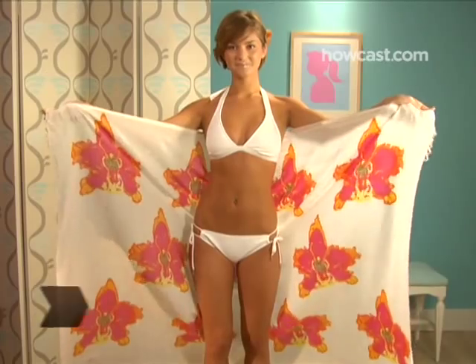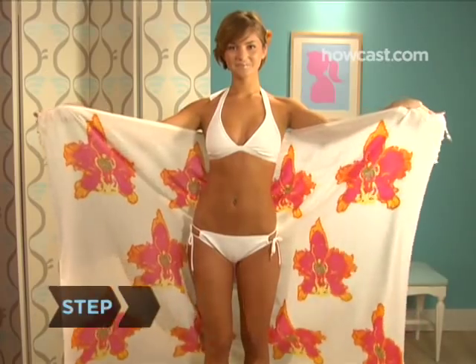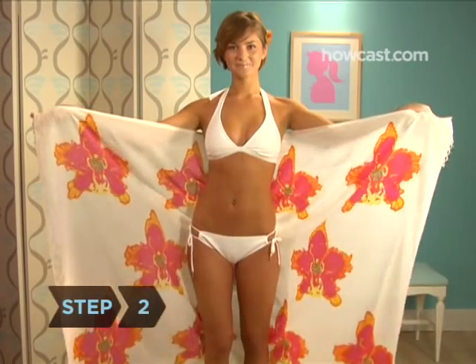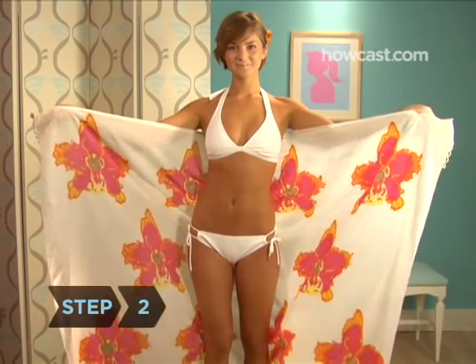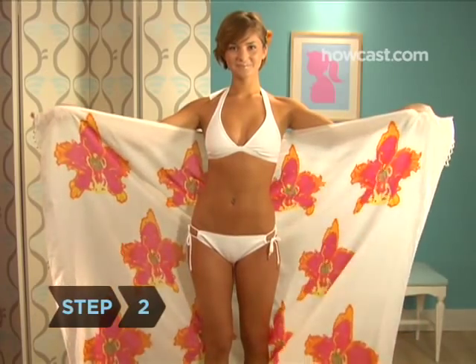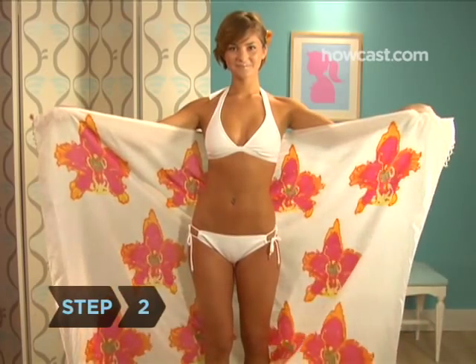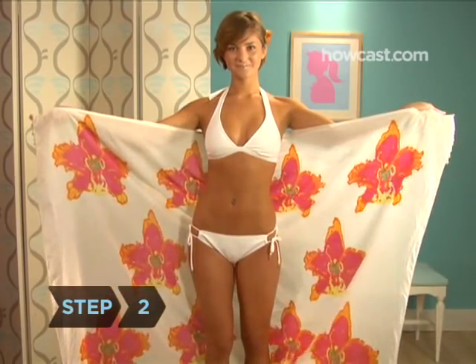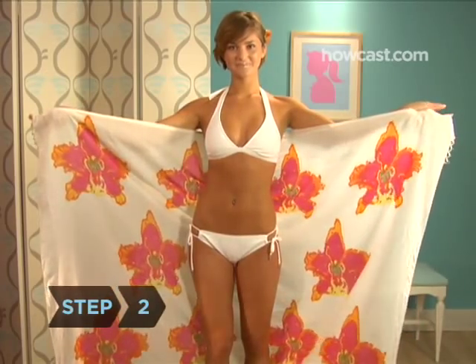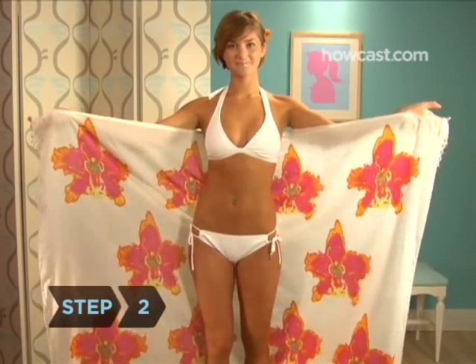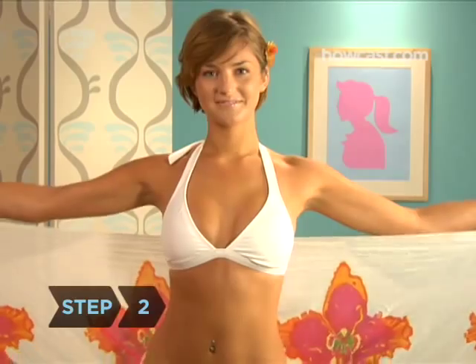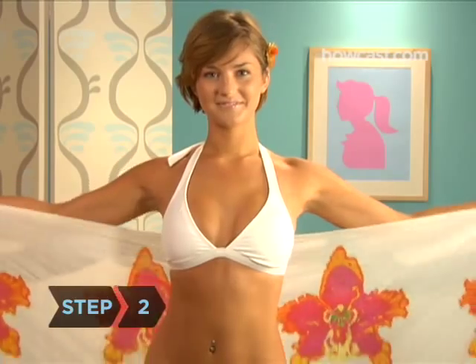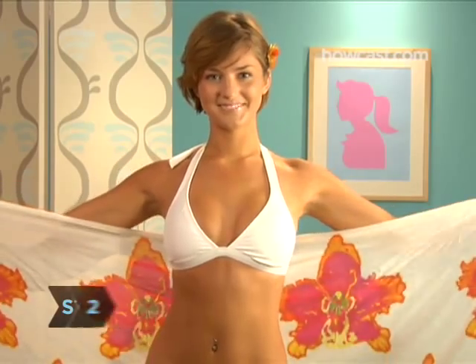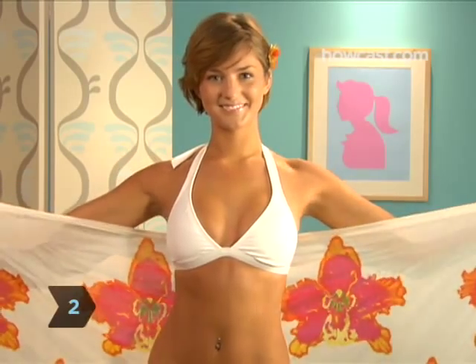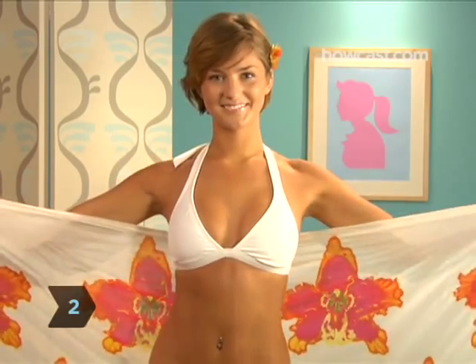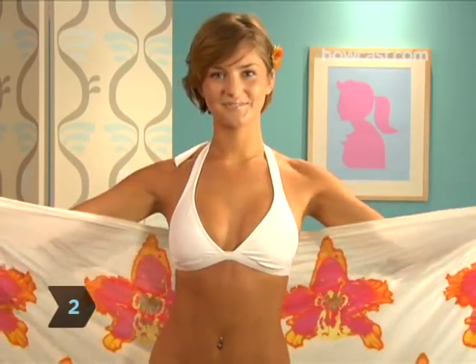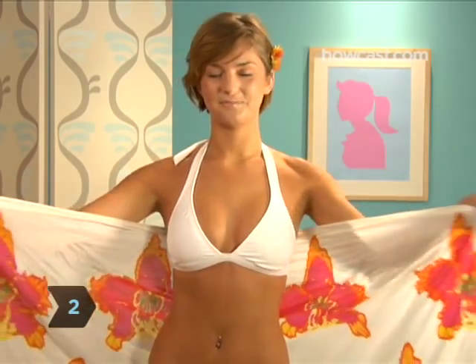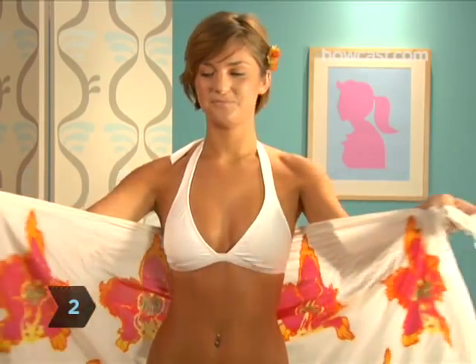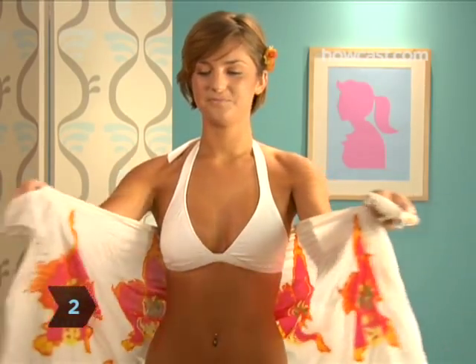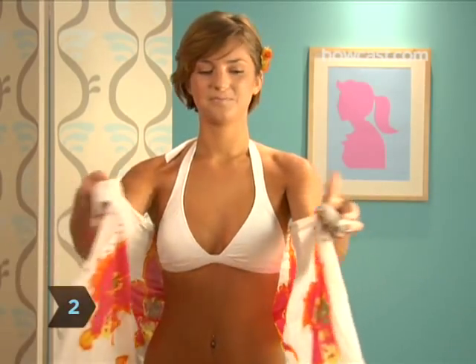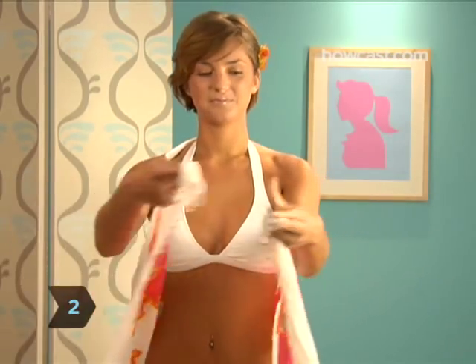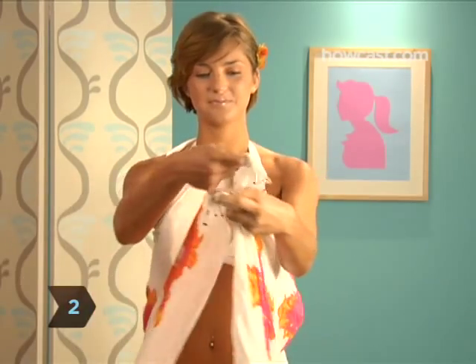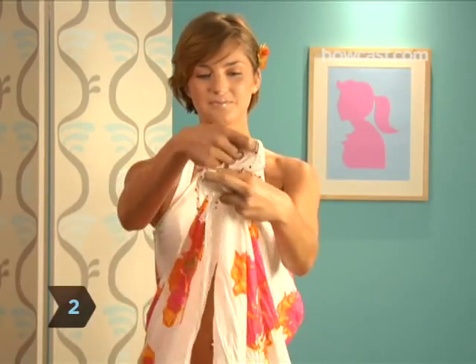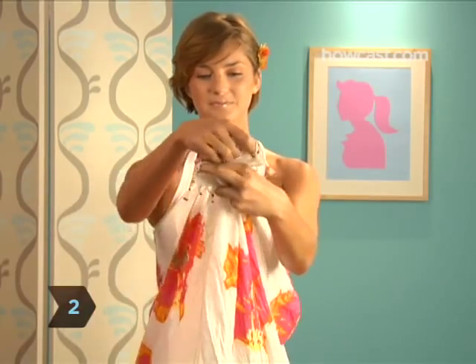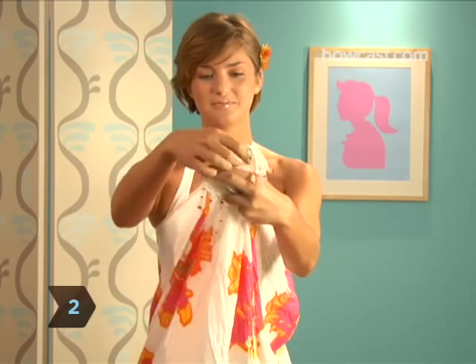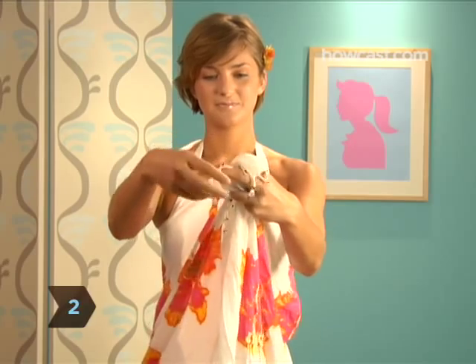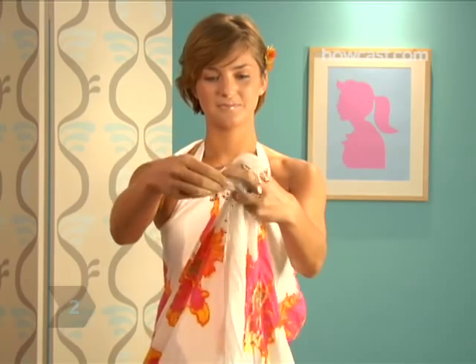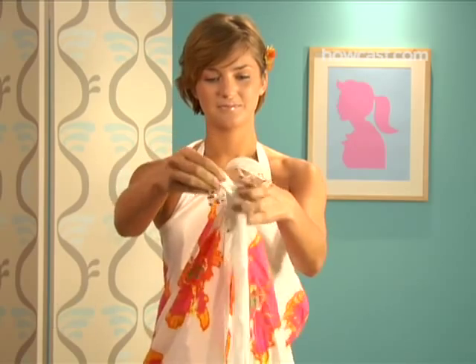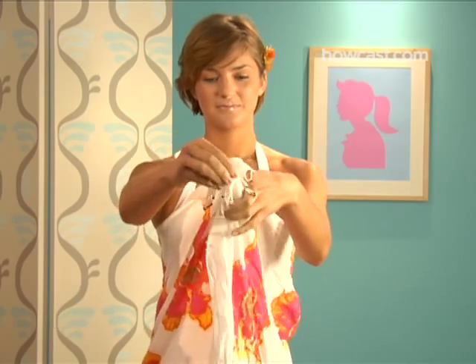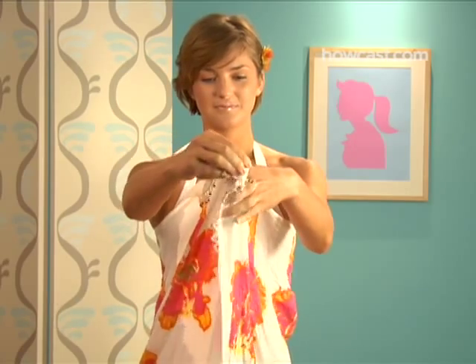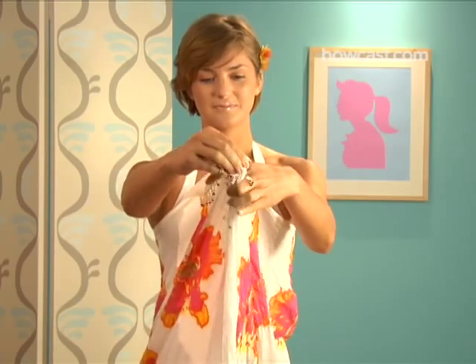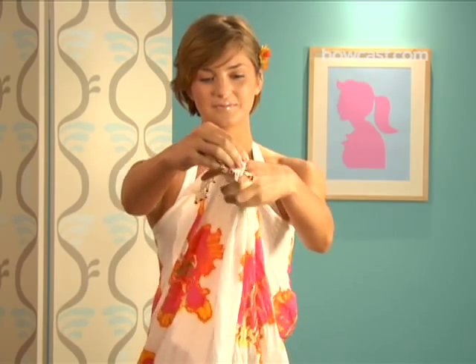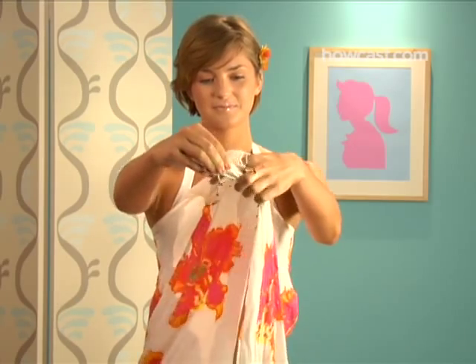Step 2. Grasp the sarong several inches above the edge in each hand, forming two bunches of material.